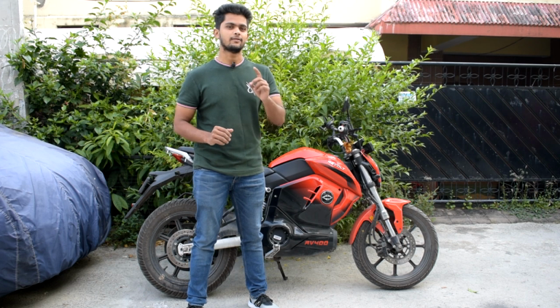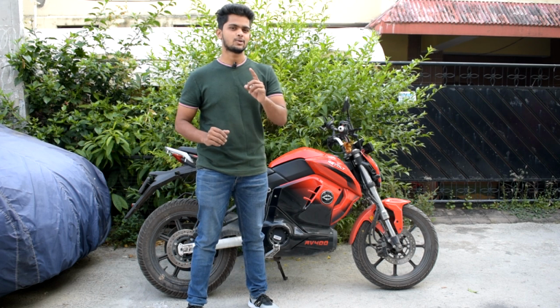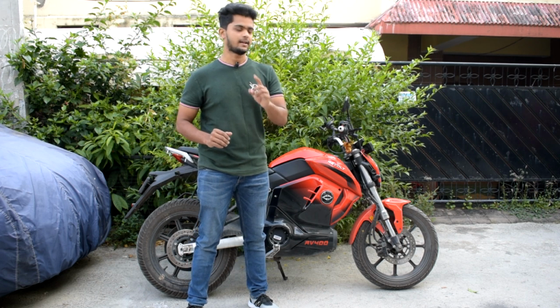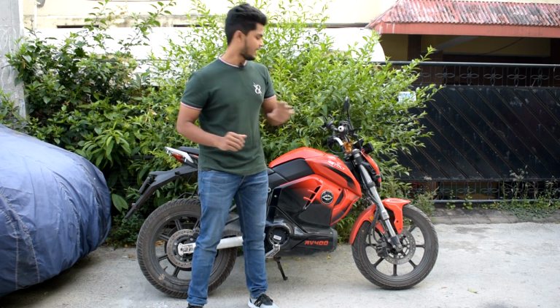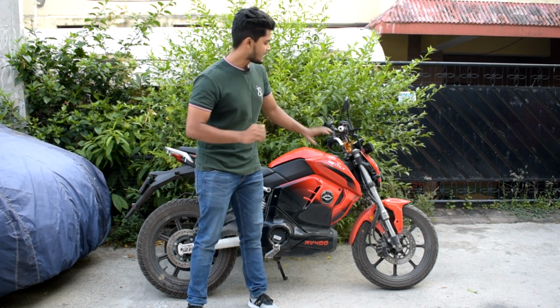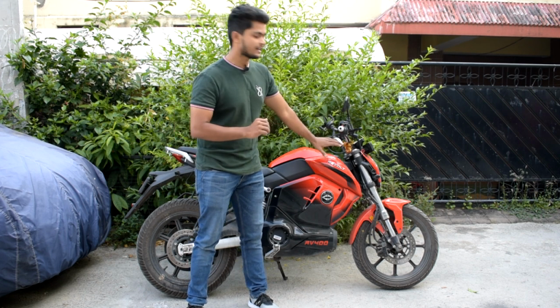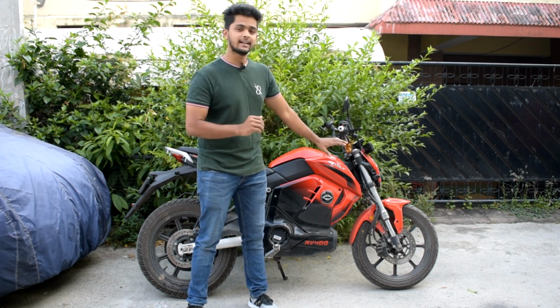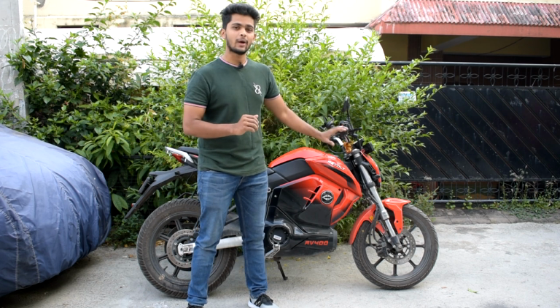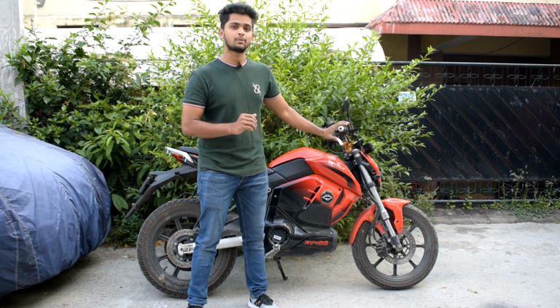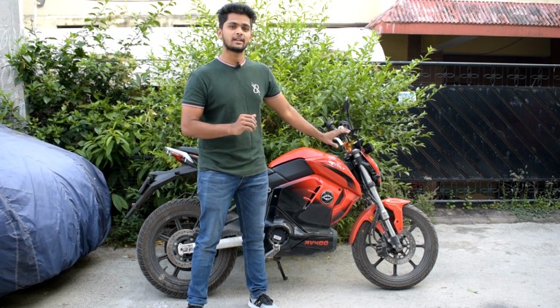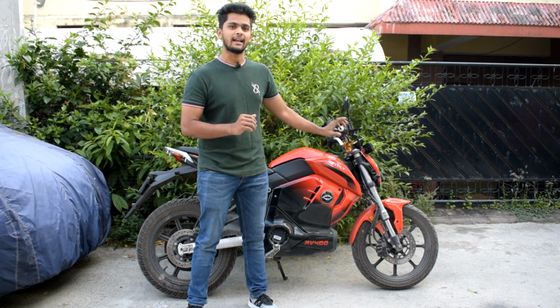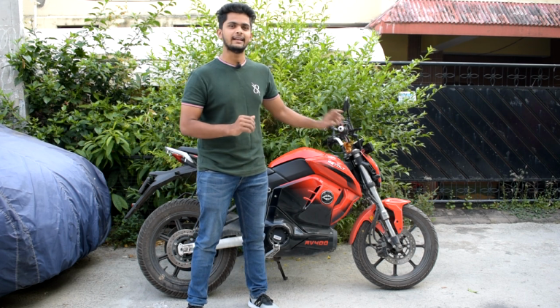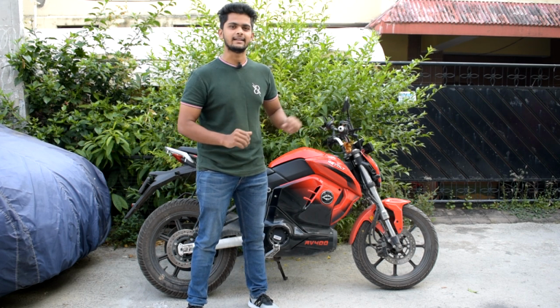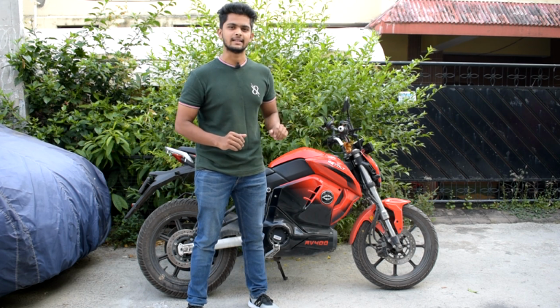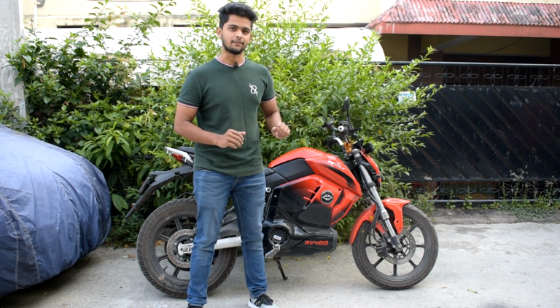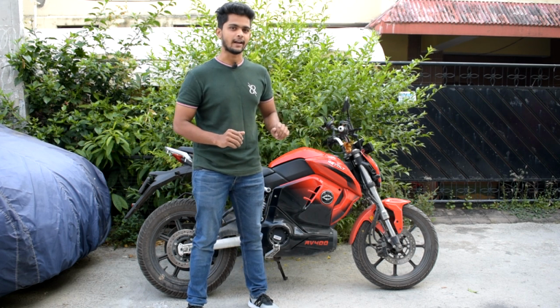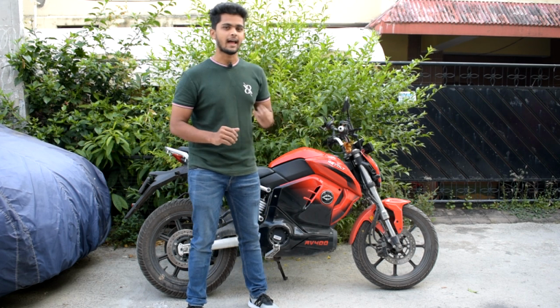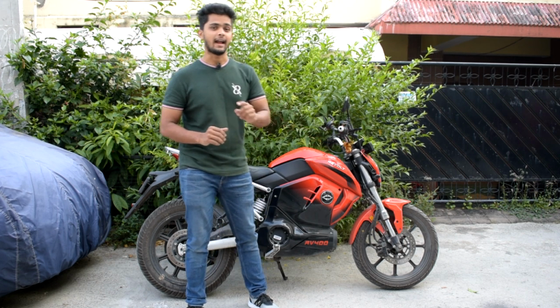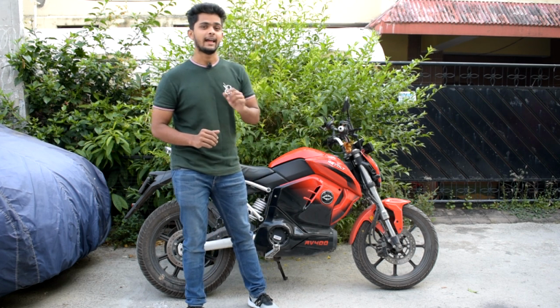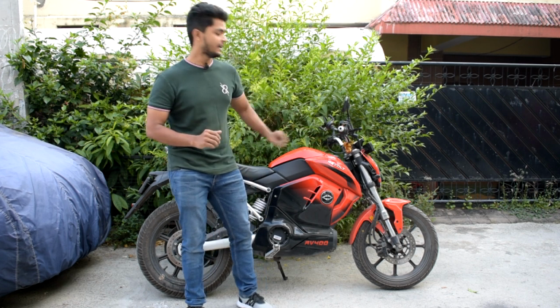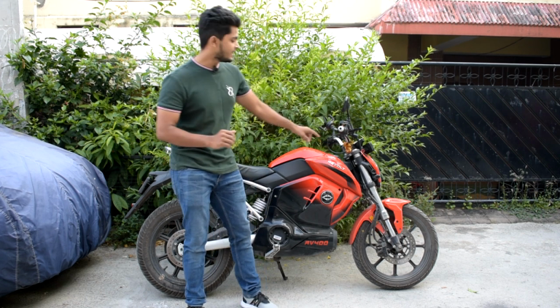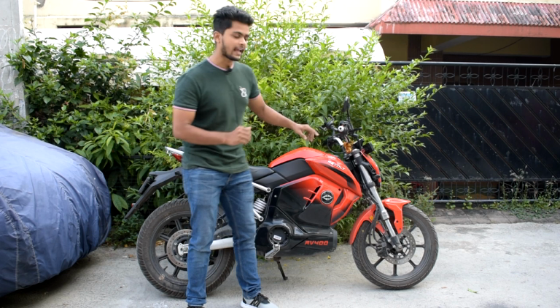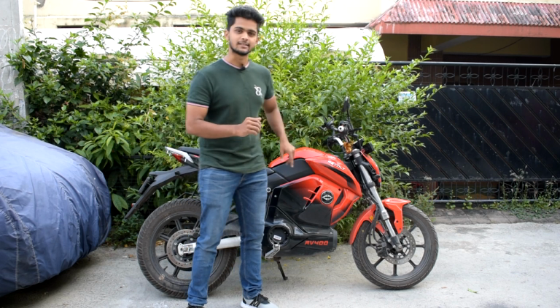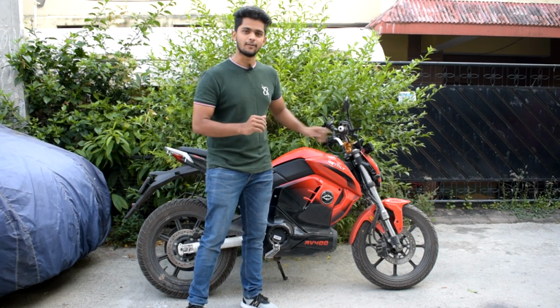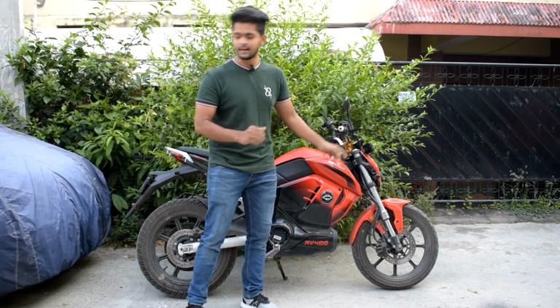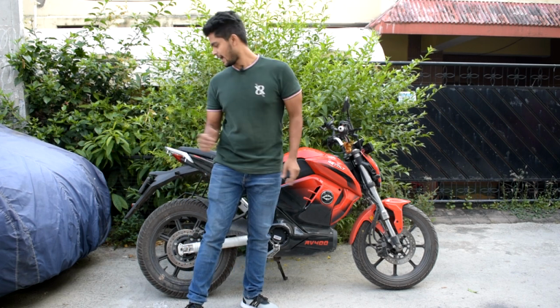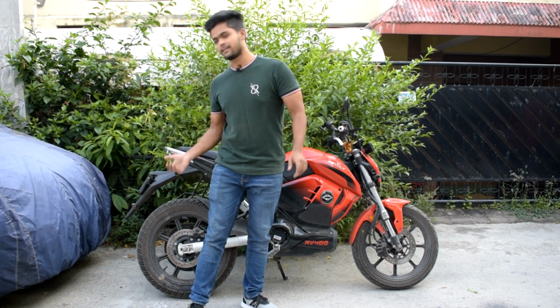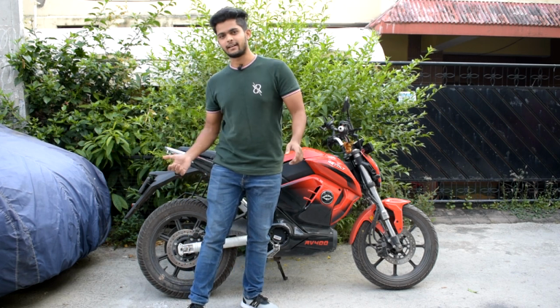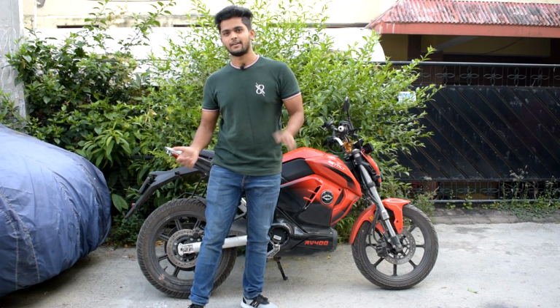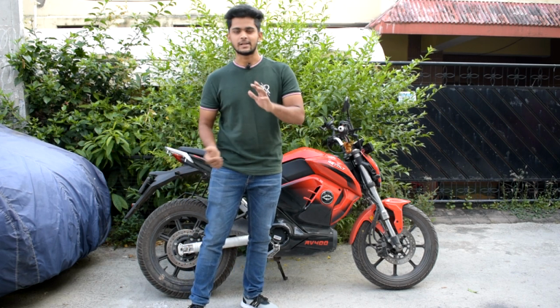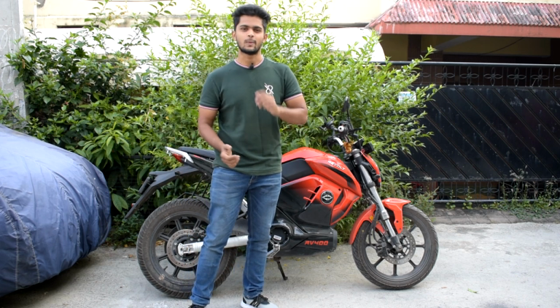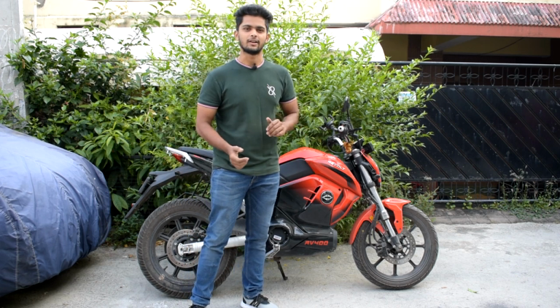The first pro: it has clear white projector LED lights in the front and LED indicators for both front and rear, which is very good.